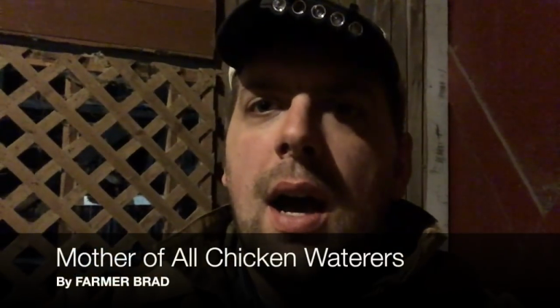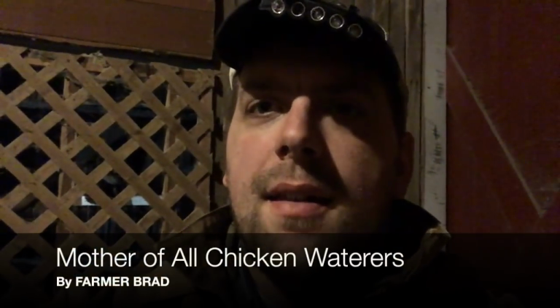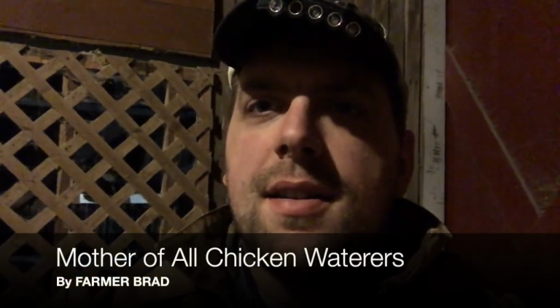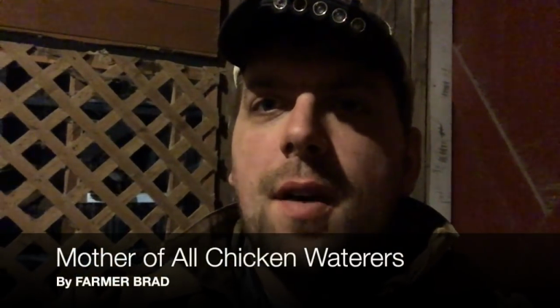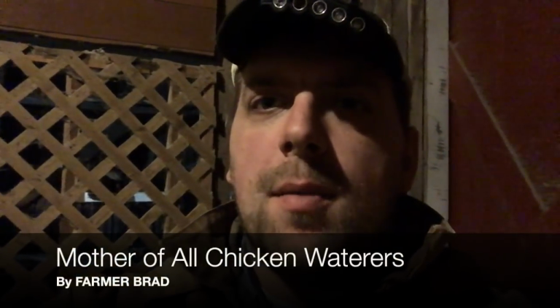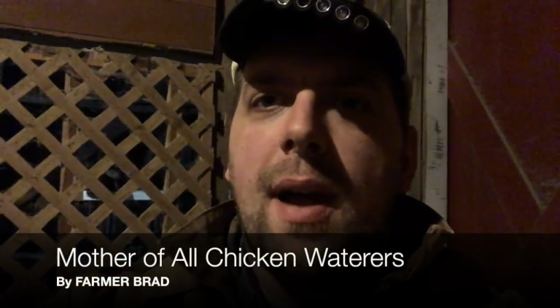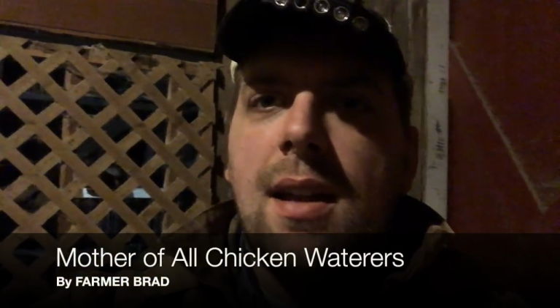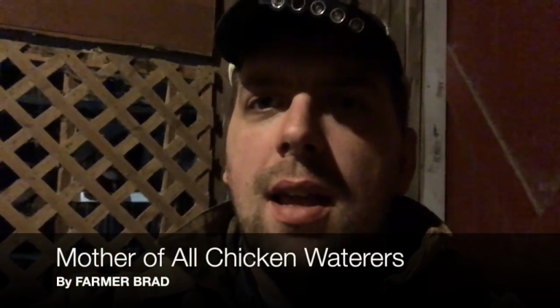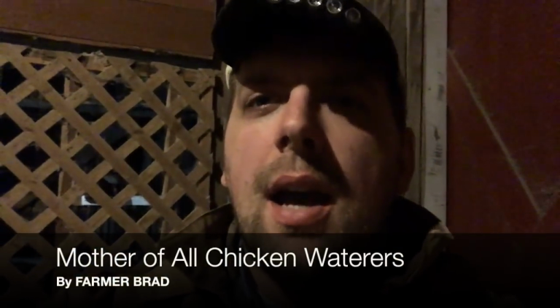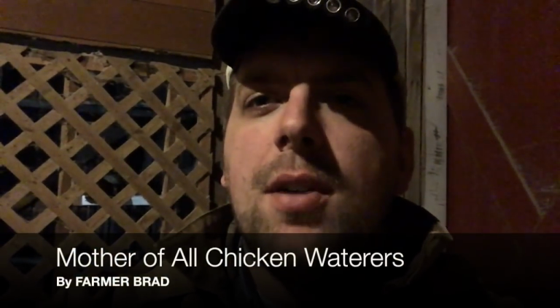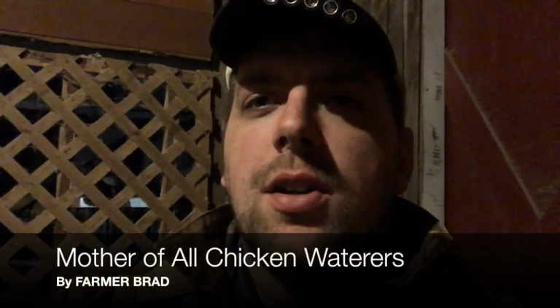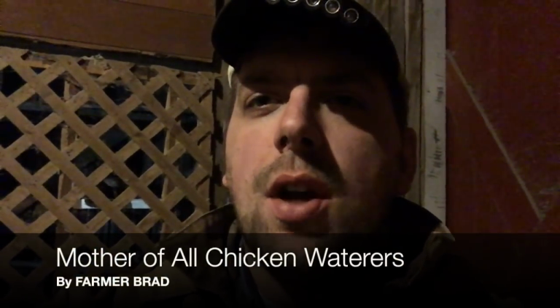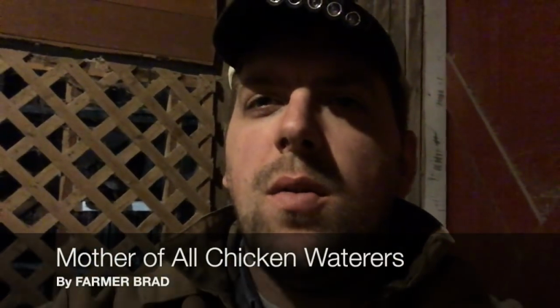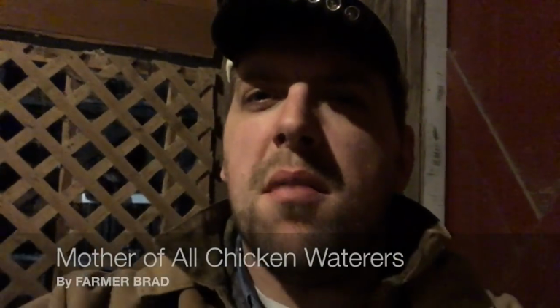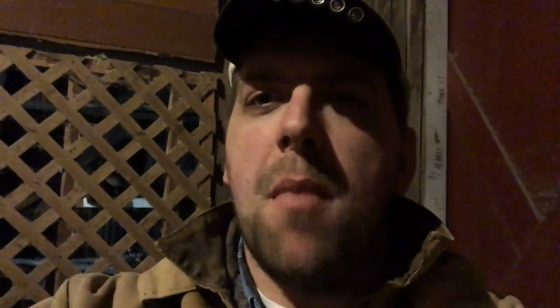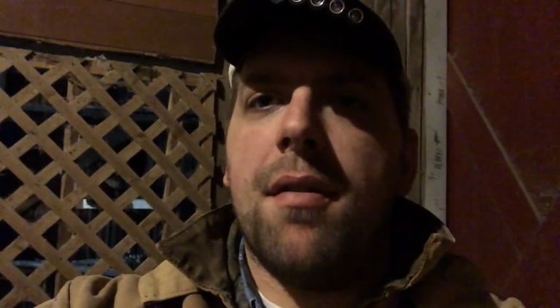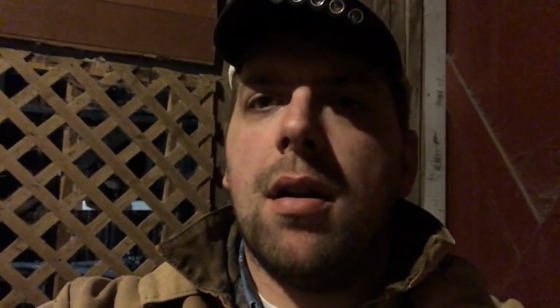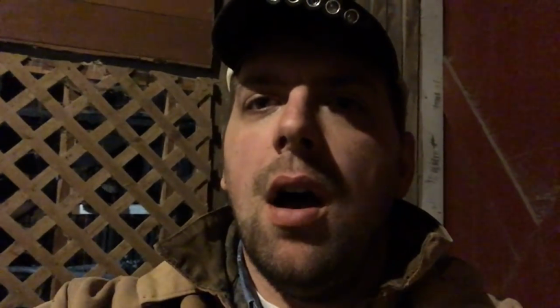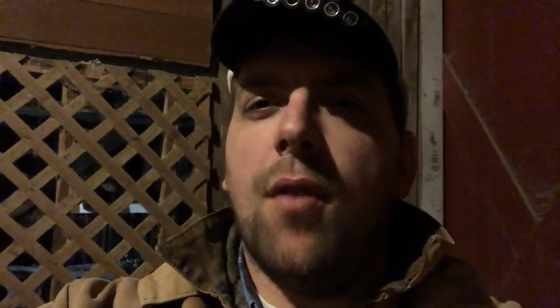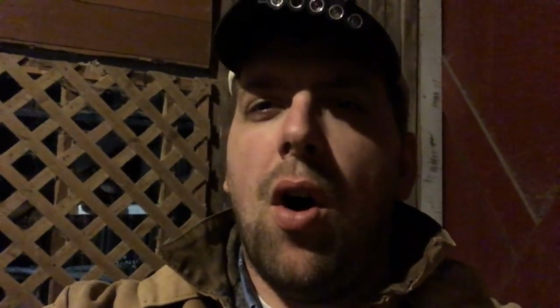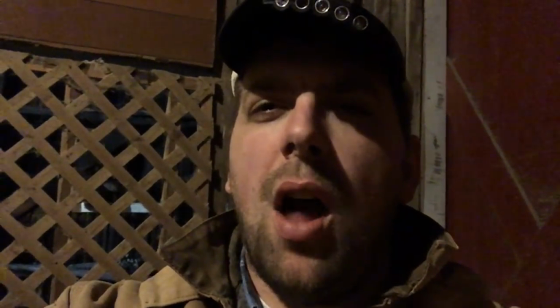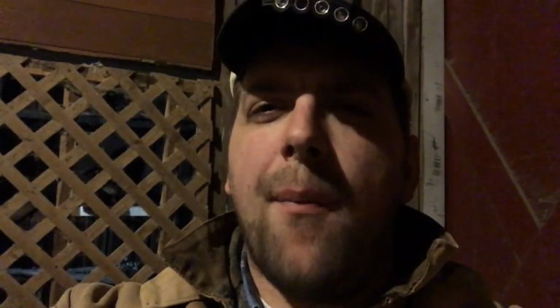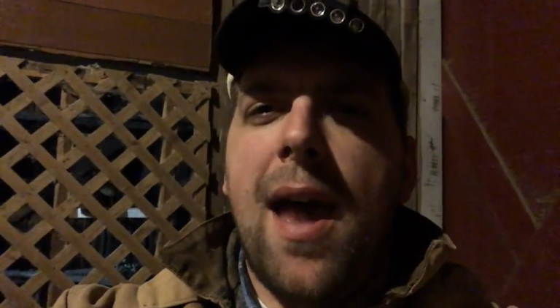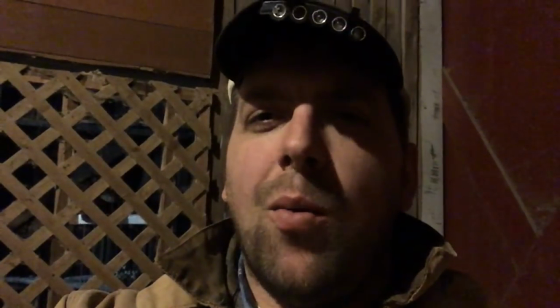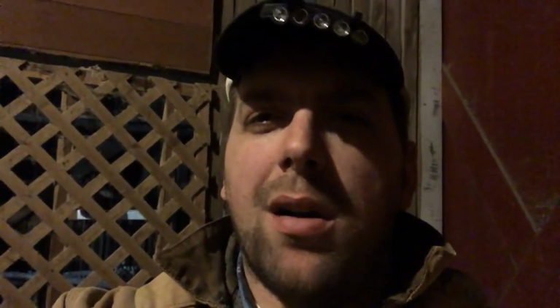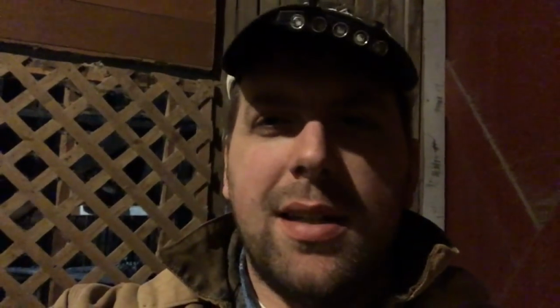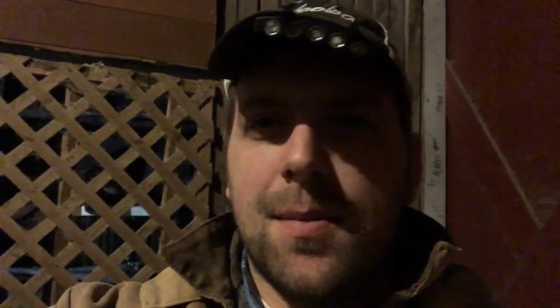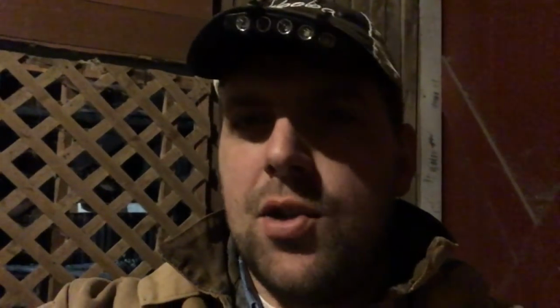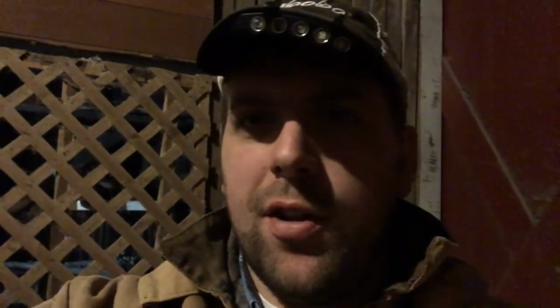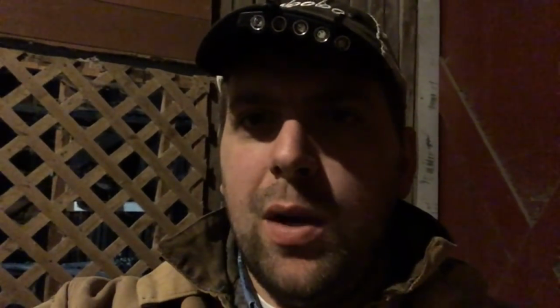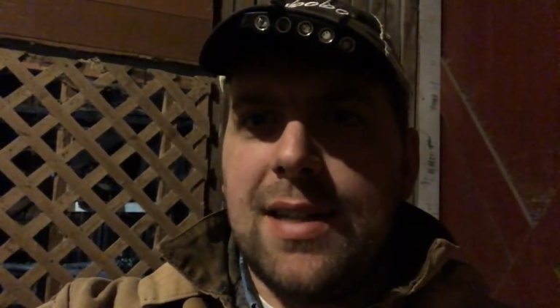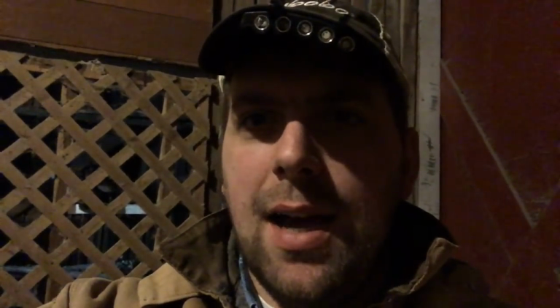Hi, this is Farmer Brad, and I am going to show you the mother of all automatic water systems during the wintertime.